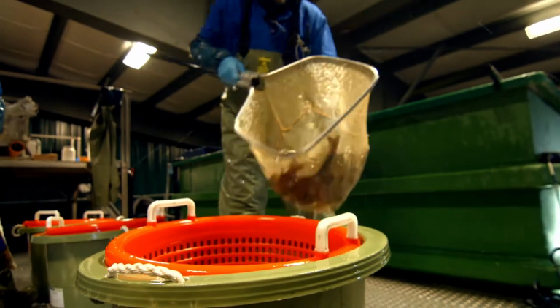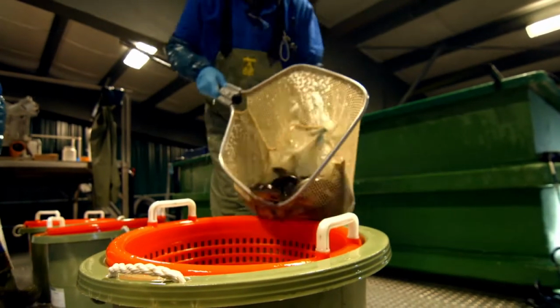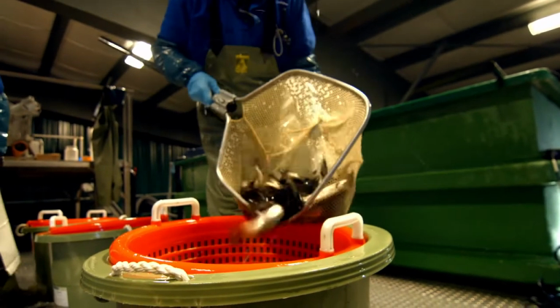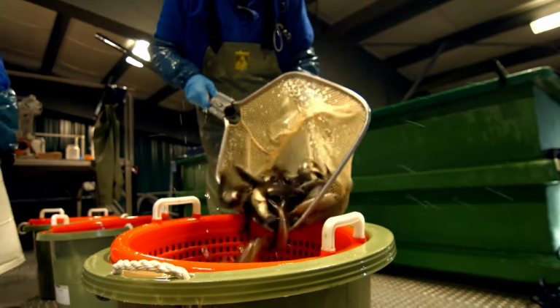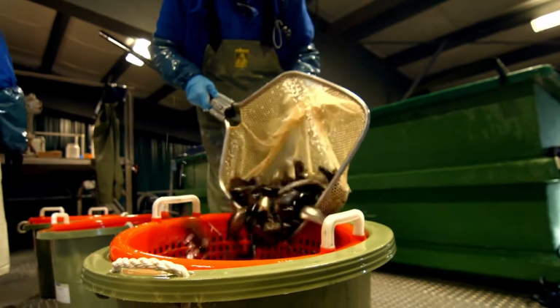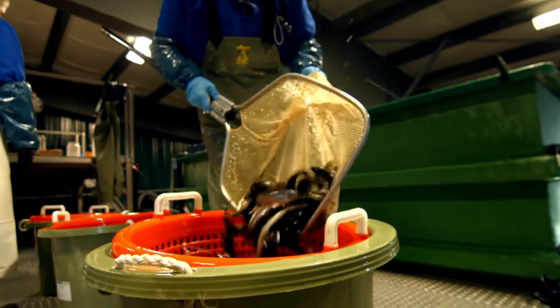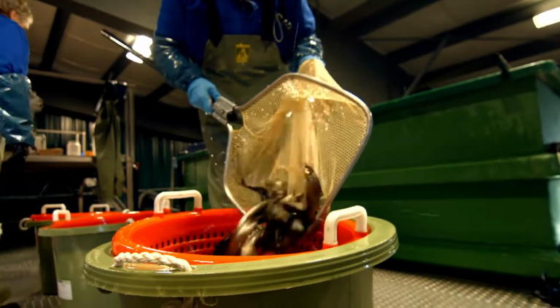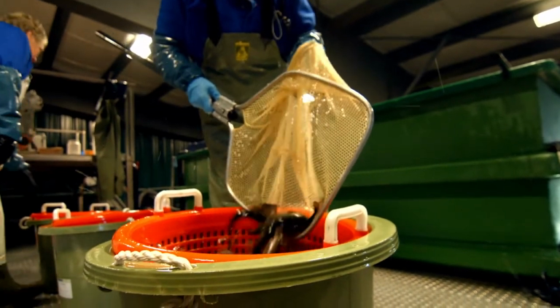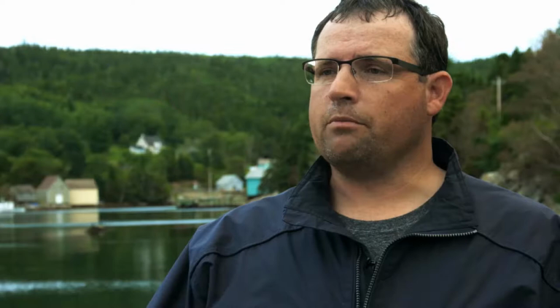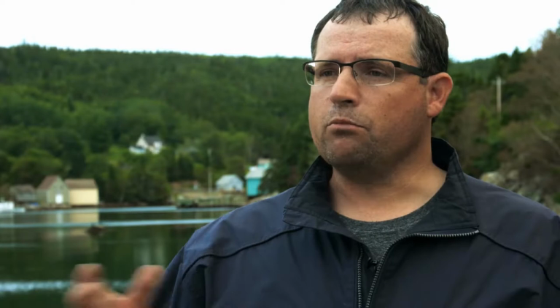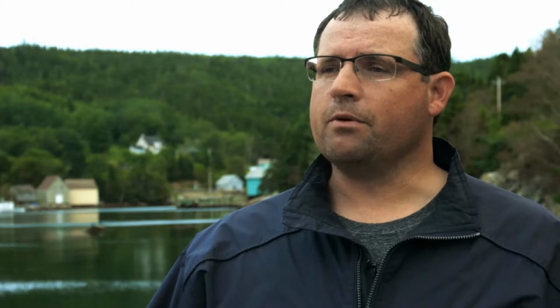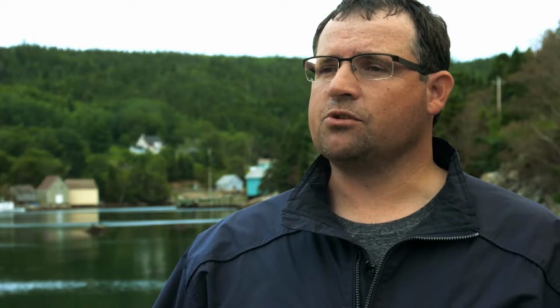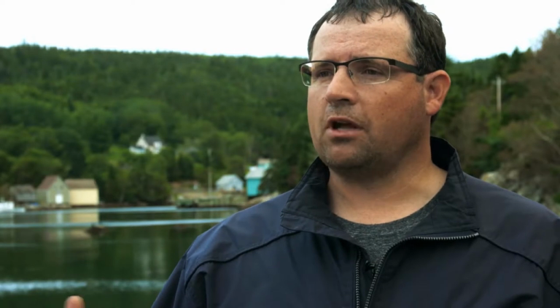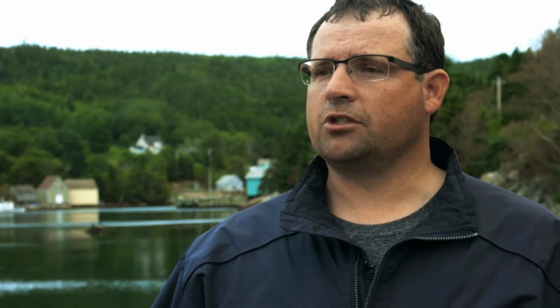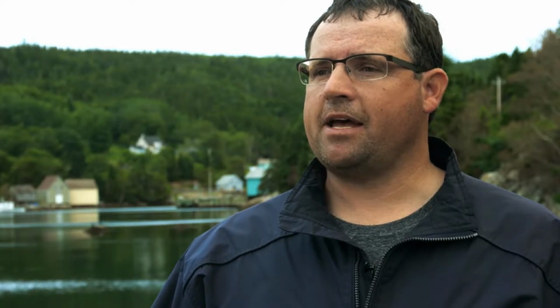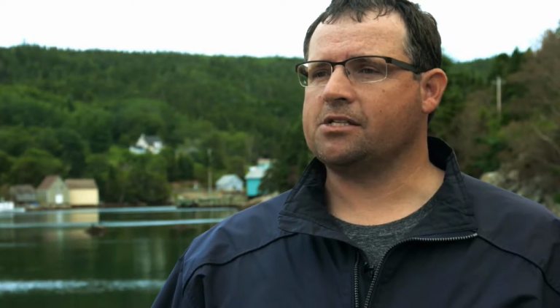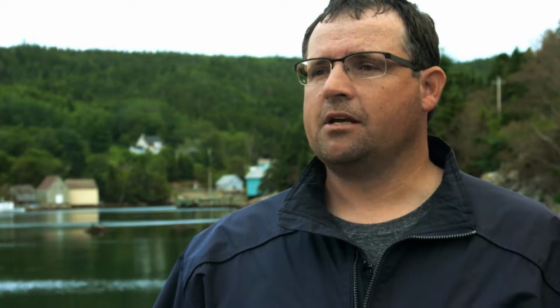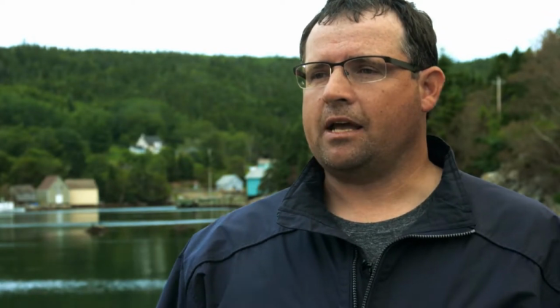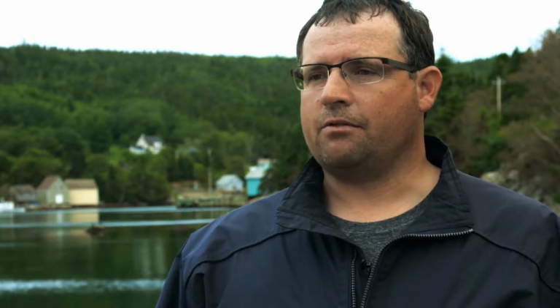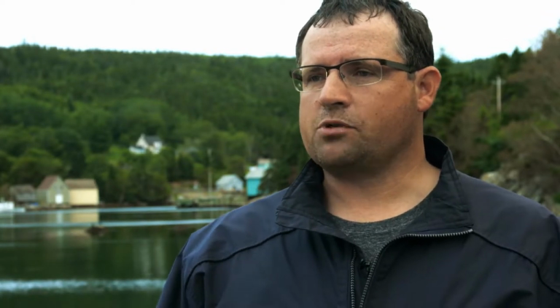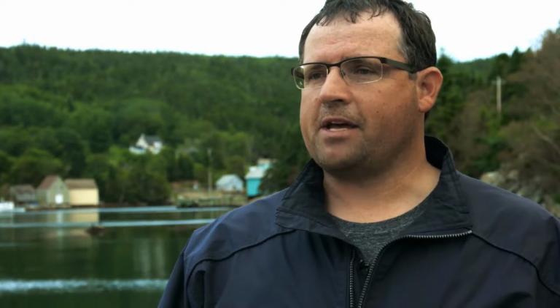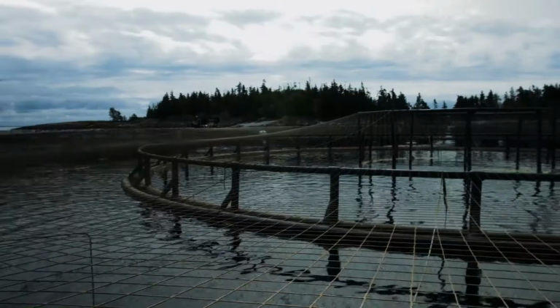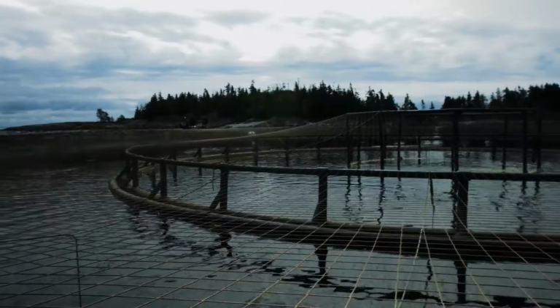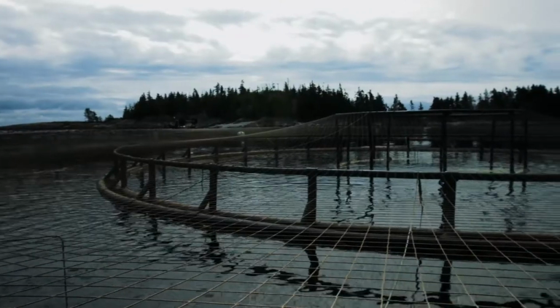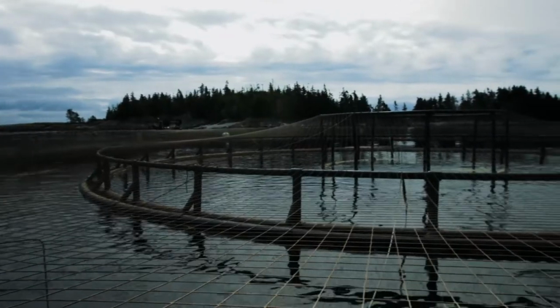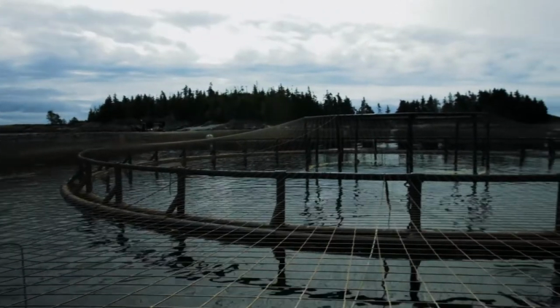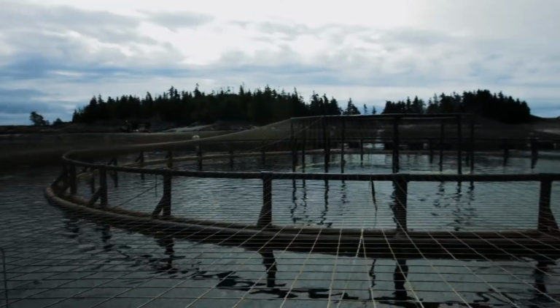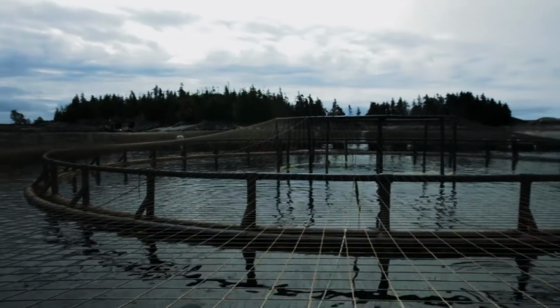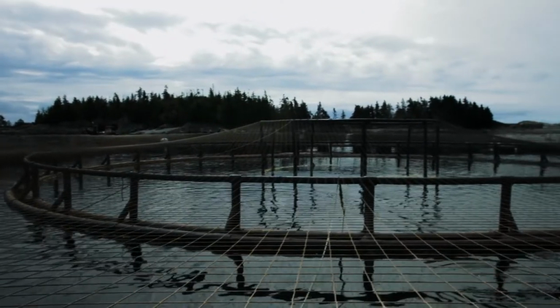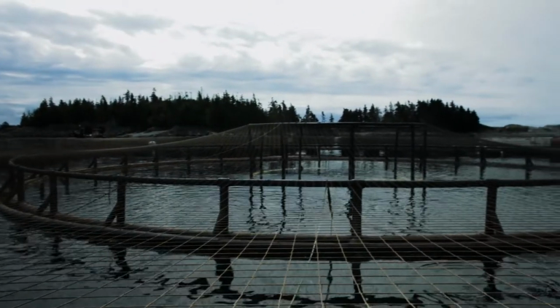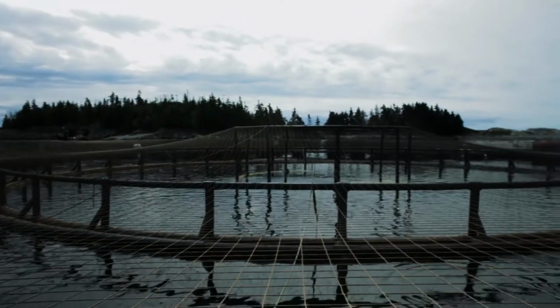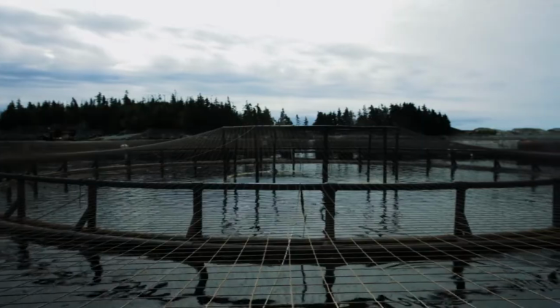Once they get to a certain size, we move them into larger pens. And those pens are the ones they stay in until they reach their market size.